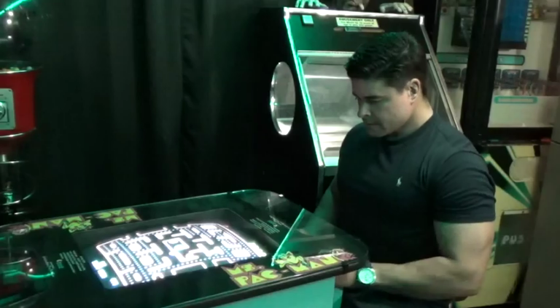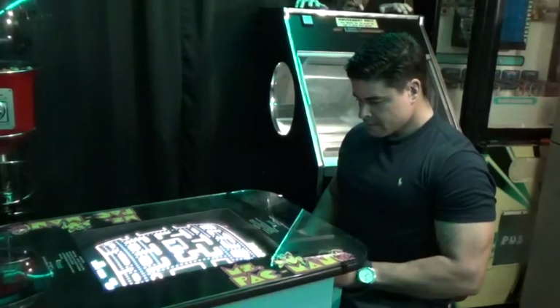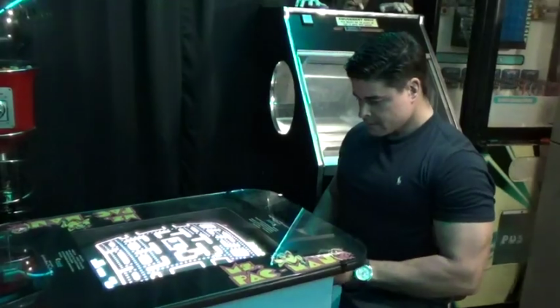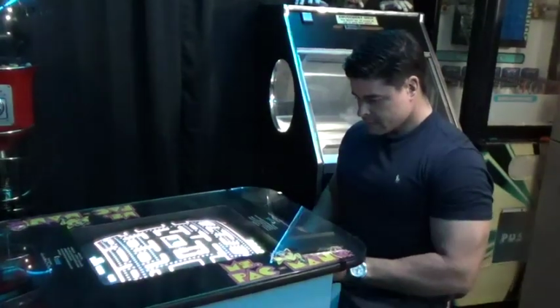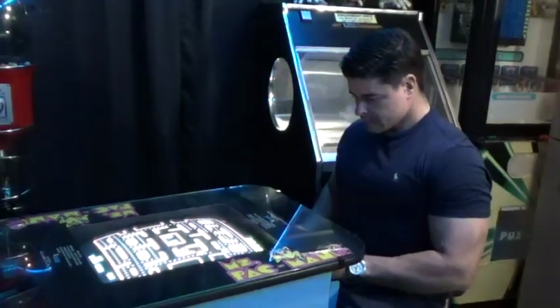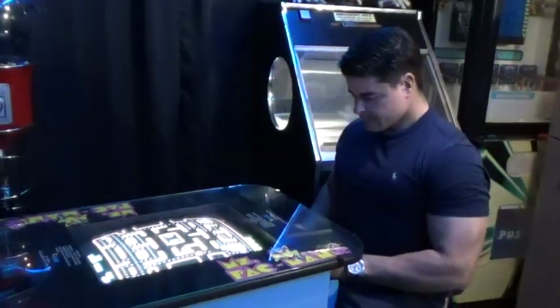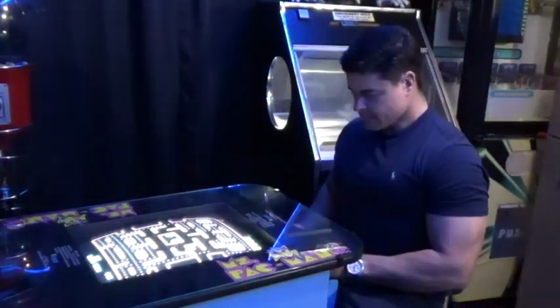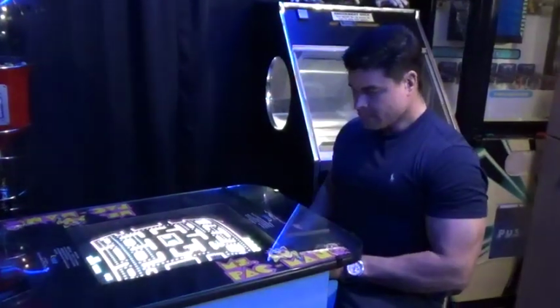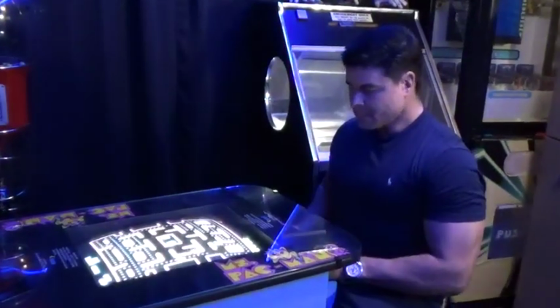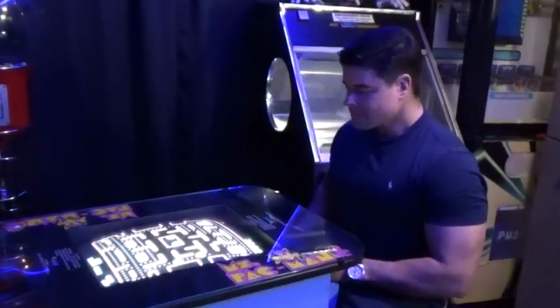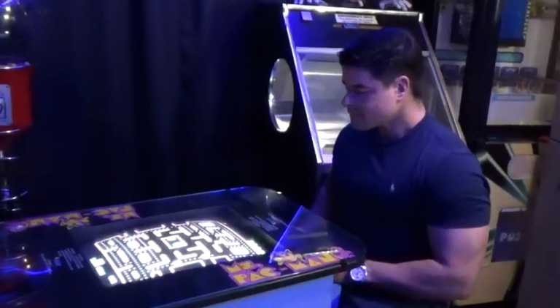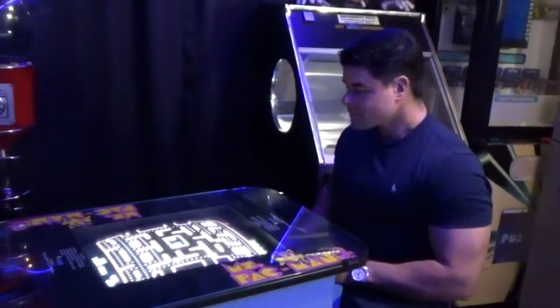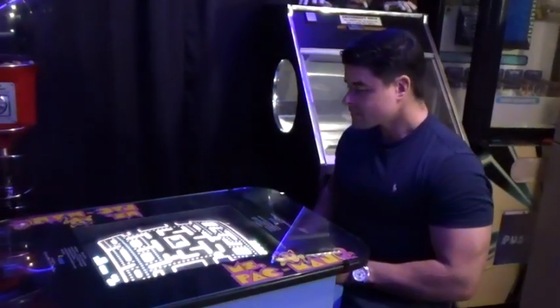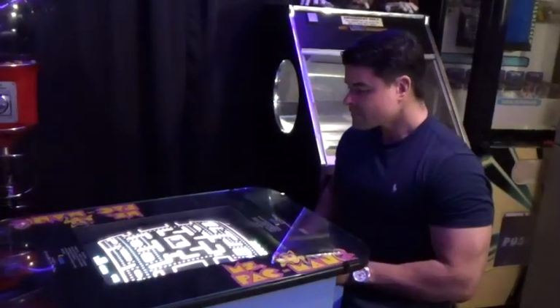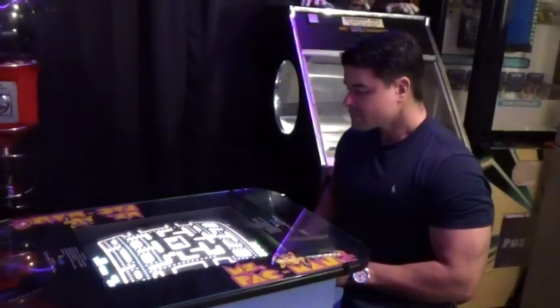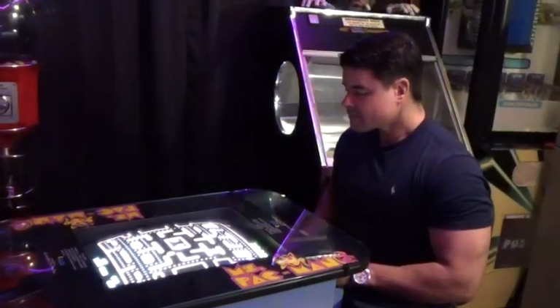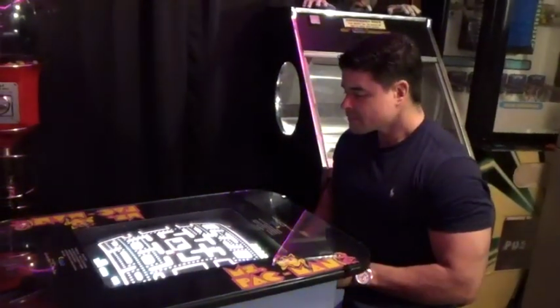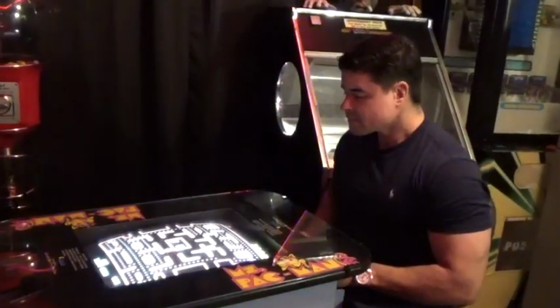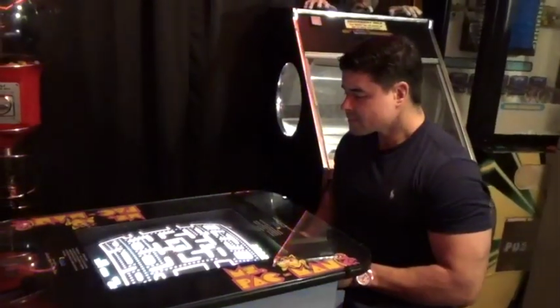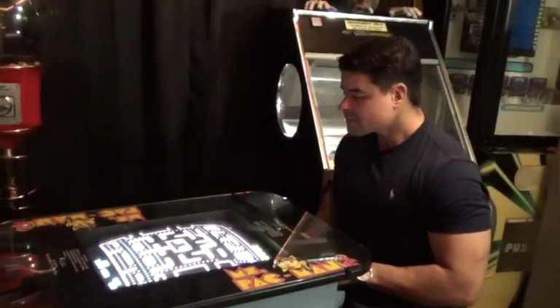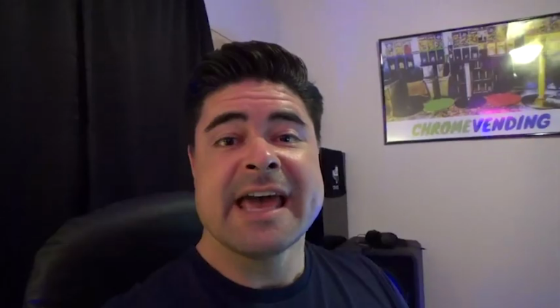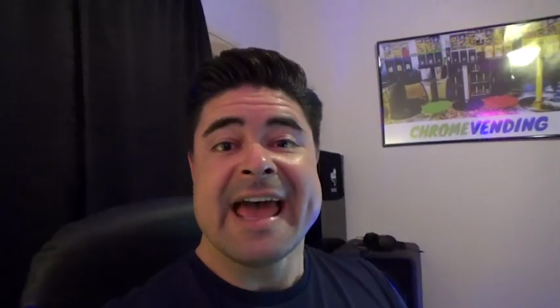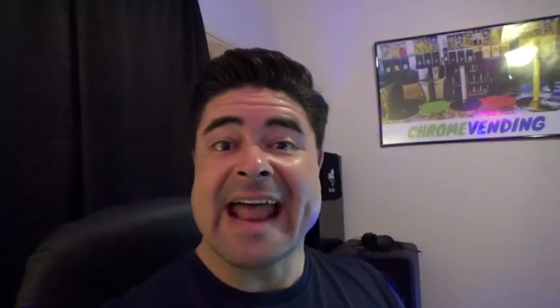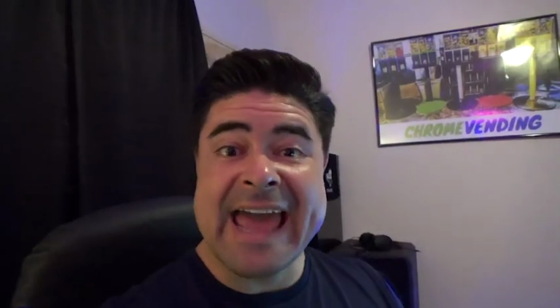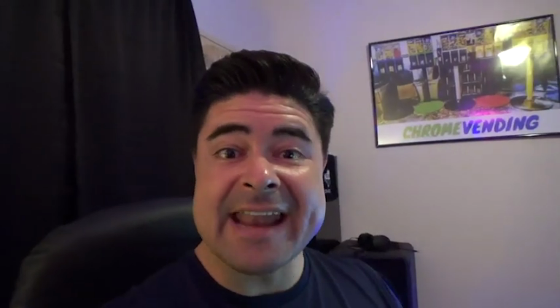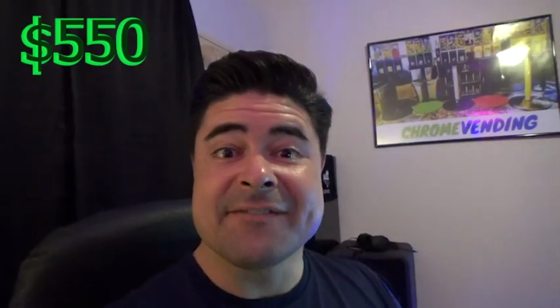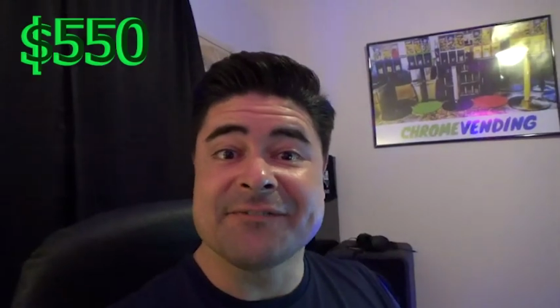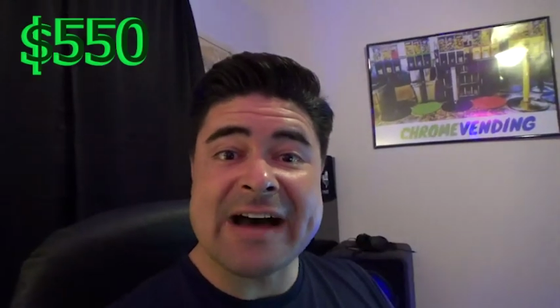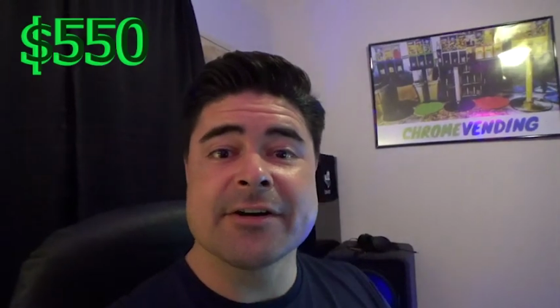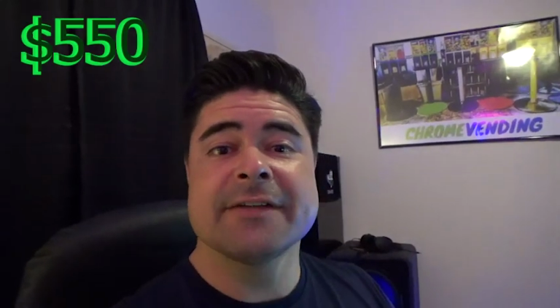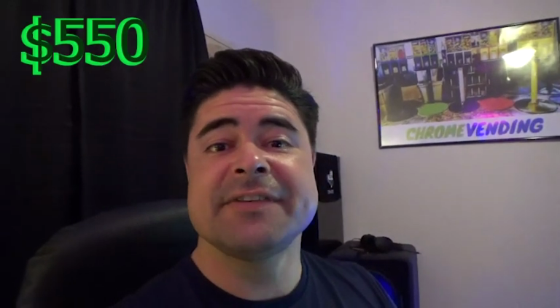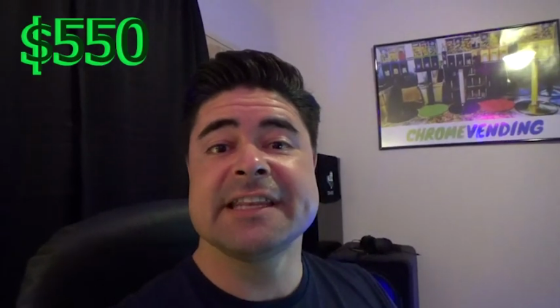This machine was in awesome condition, everything worked and I got it for $550.